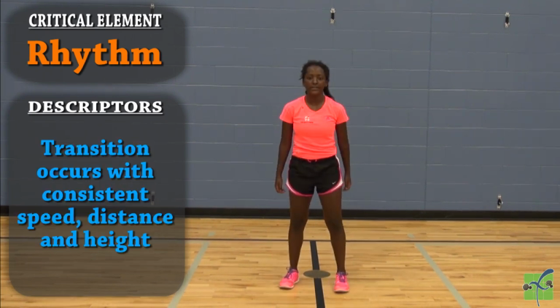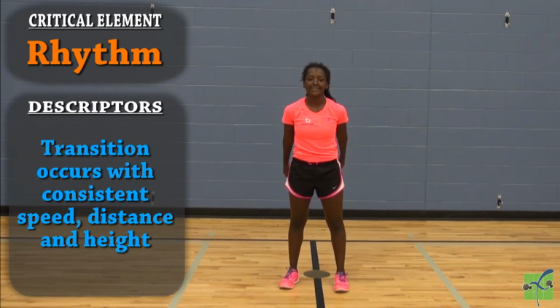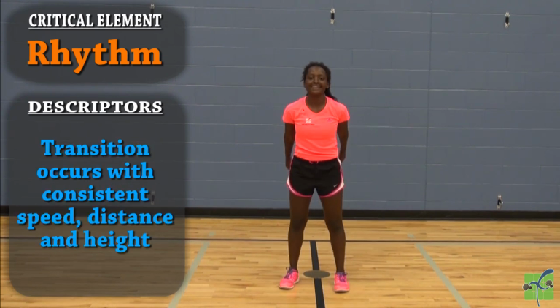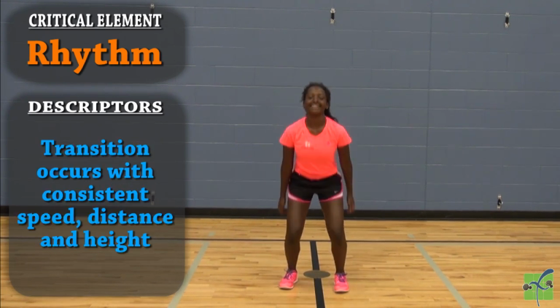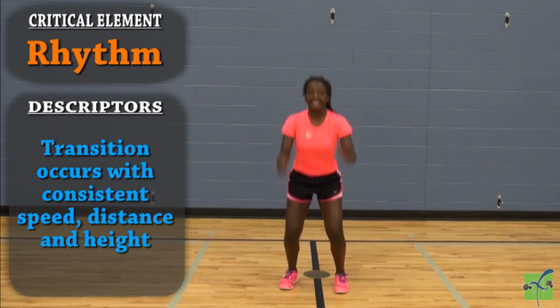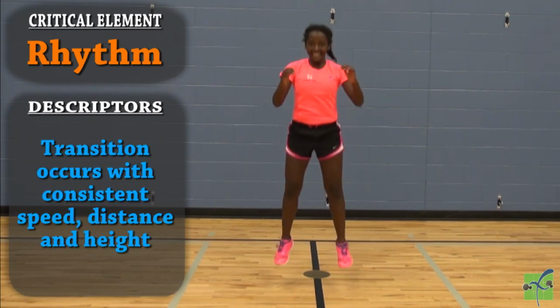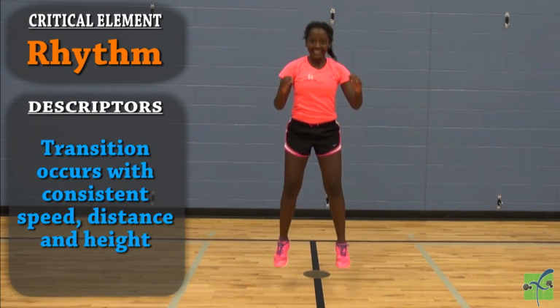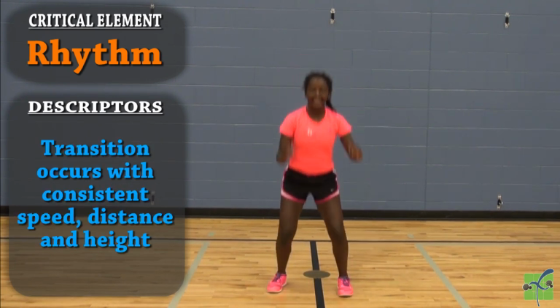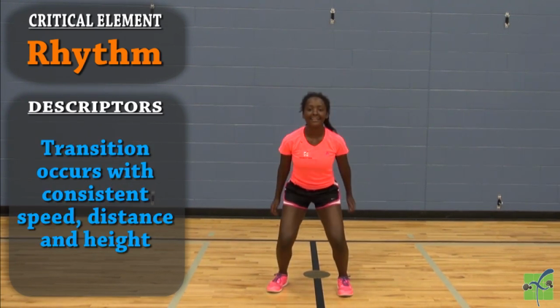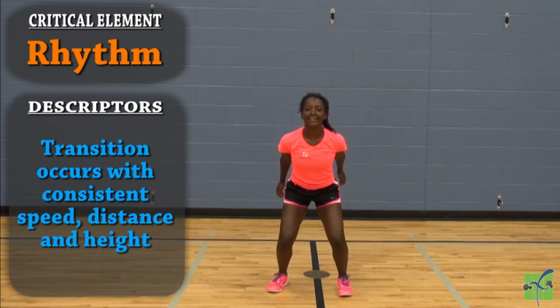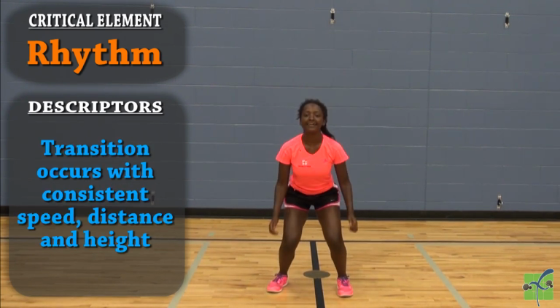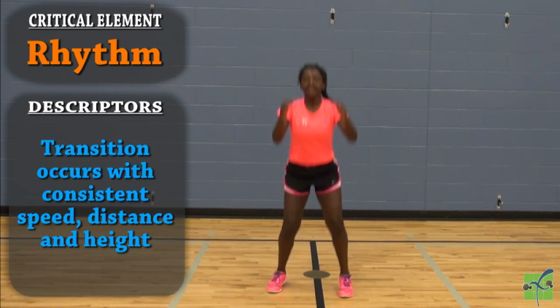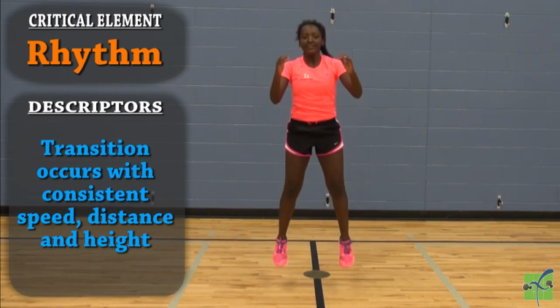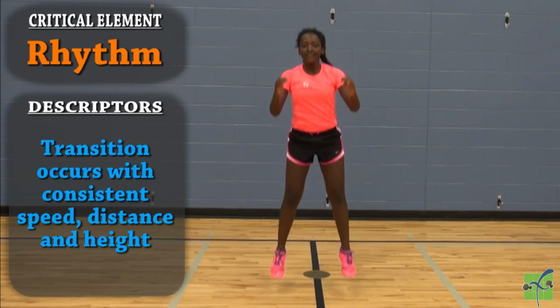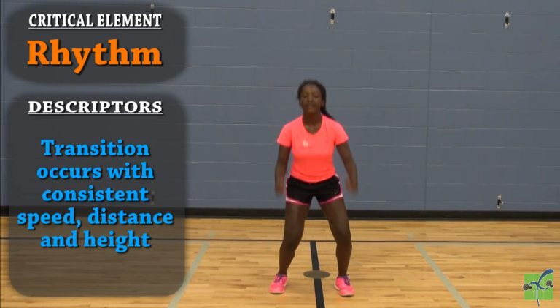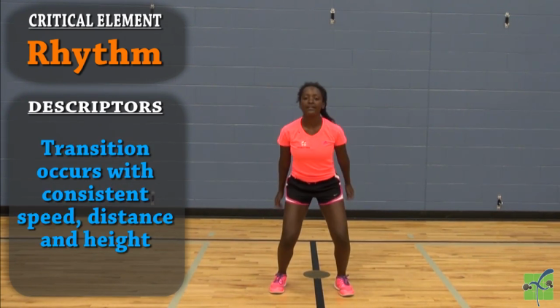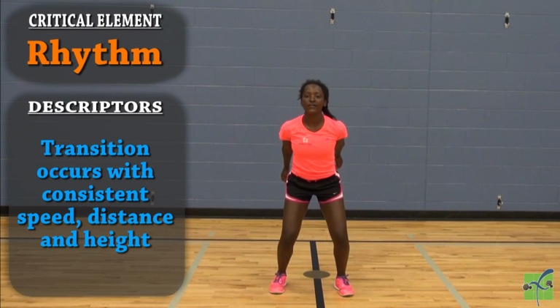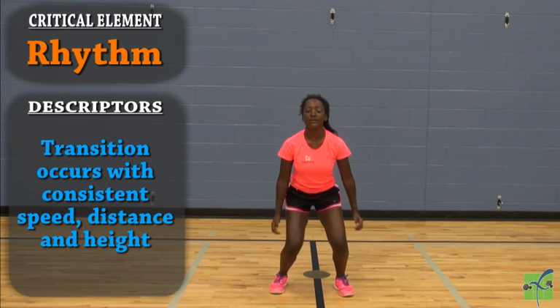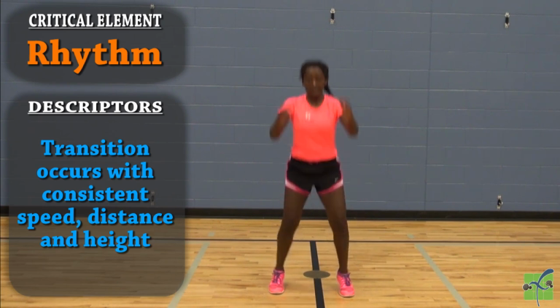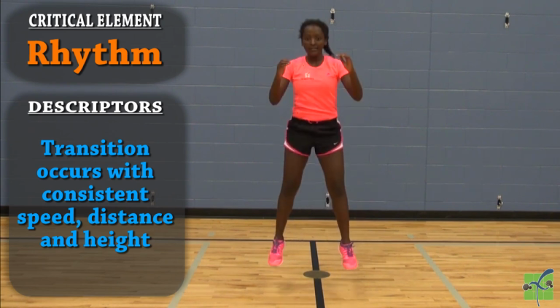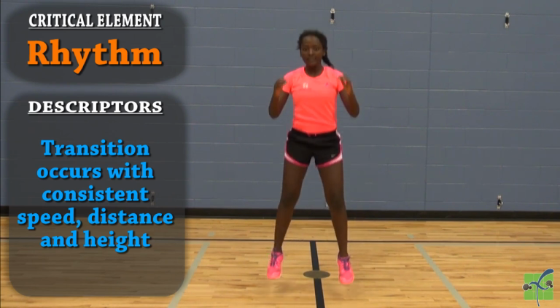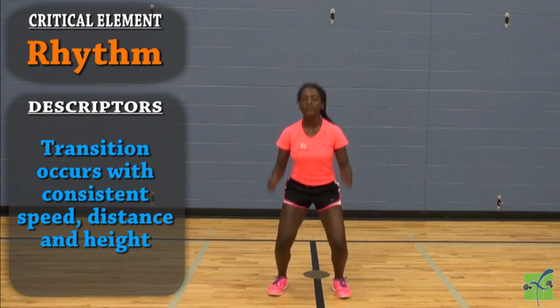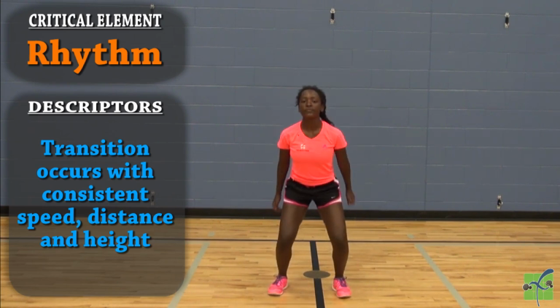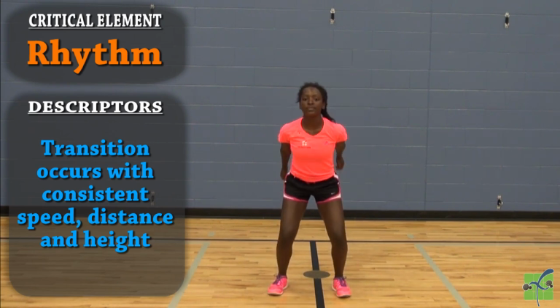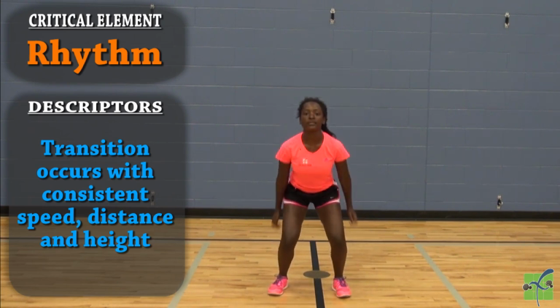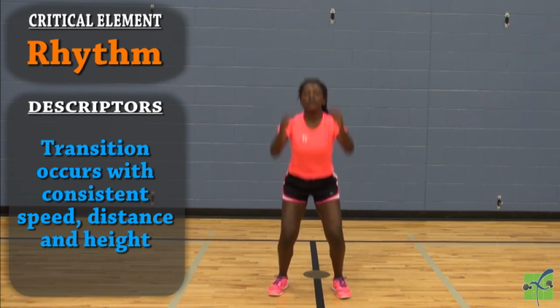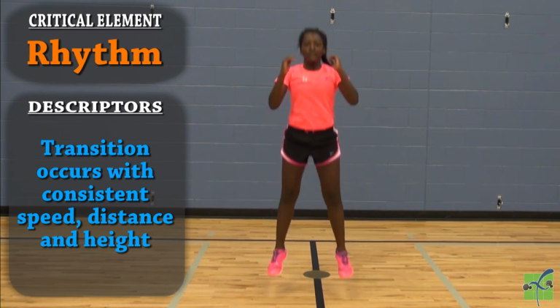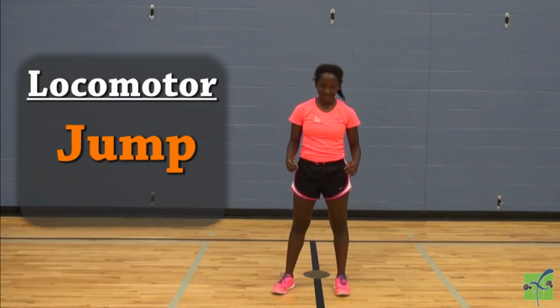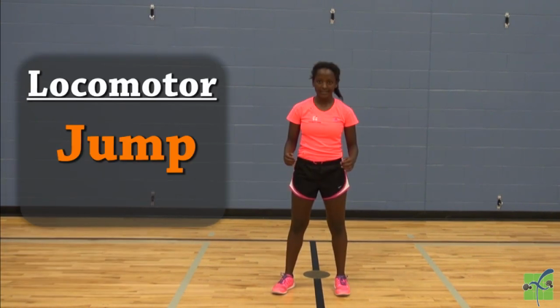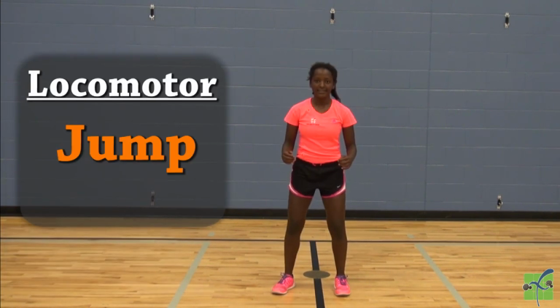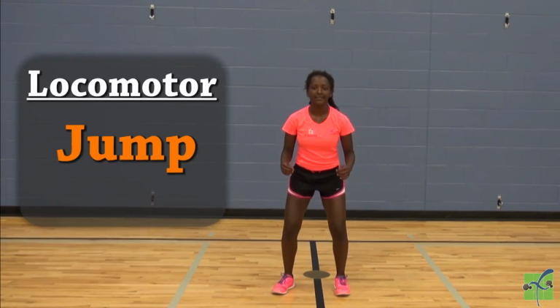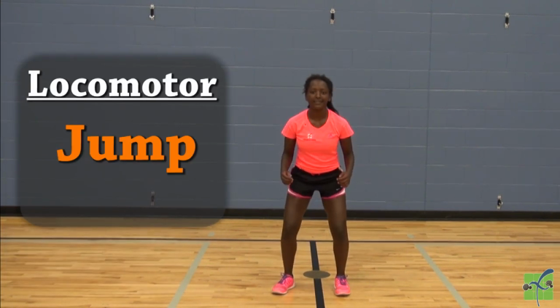Transition occurs with consistent speed, distance, and height. Jump.